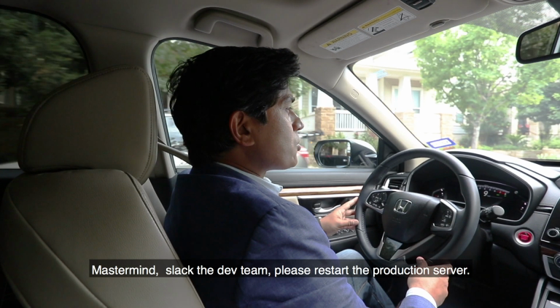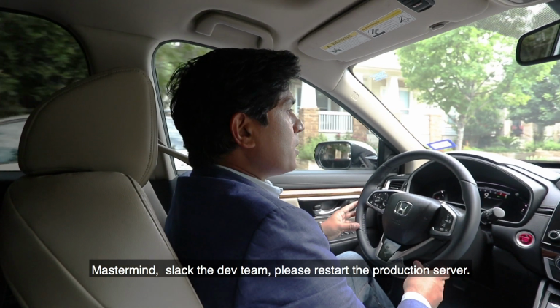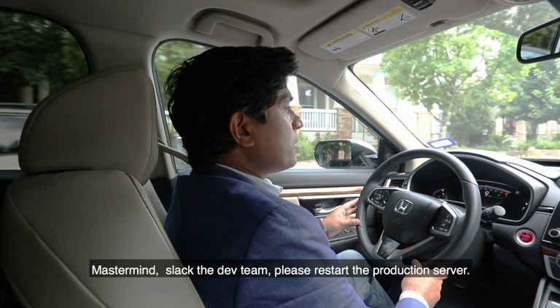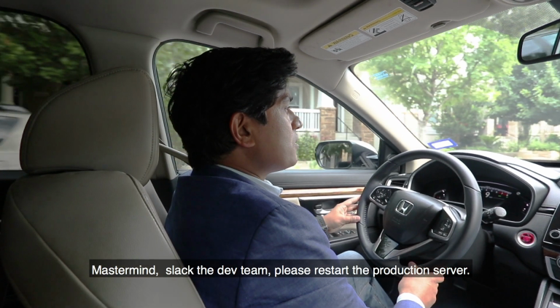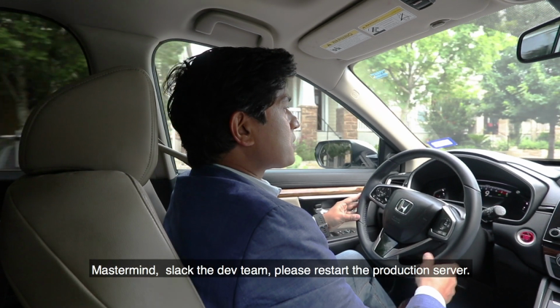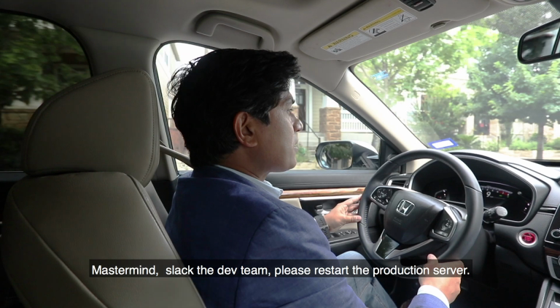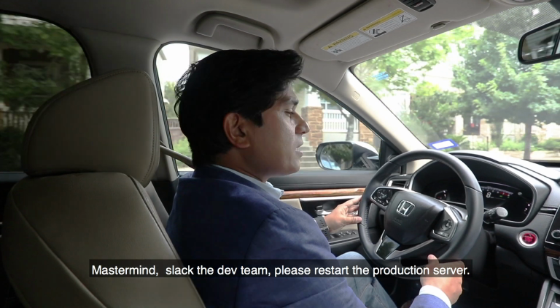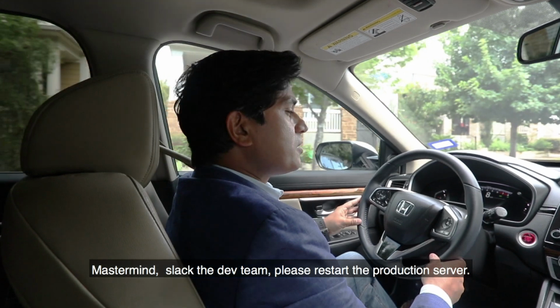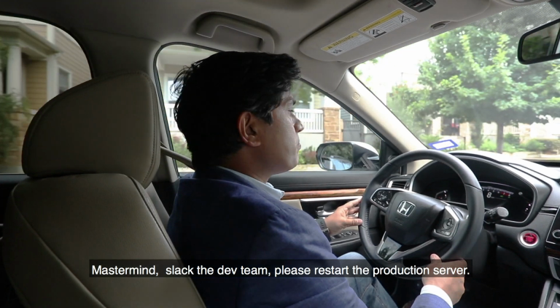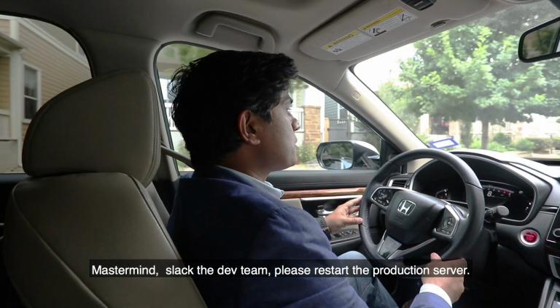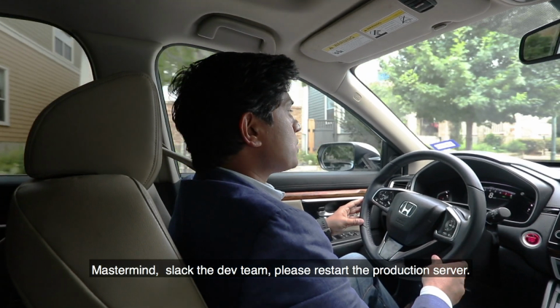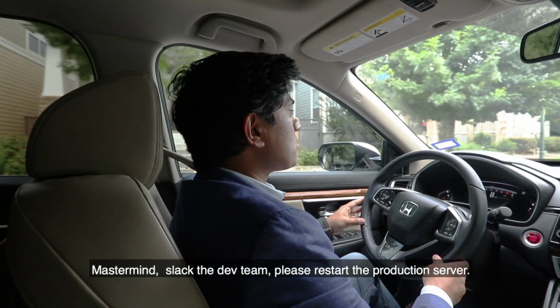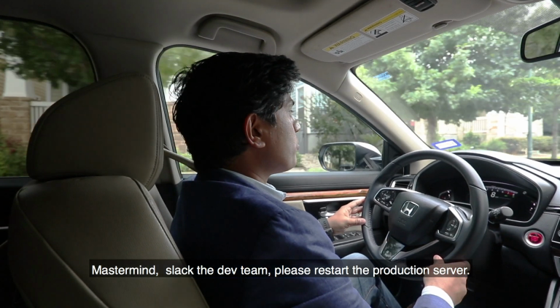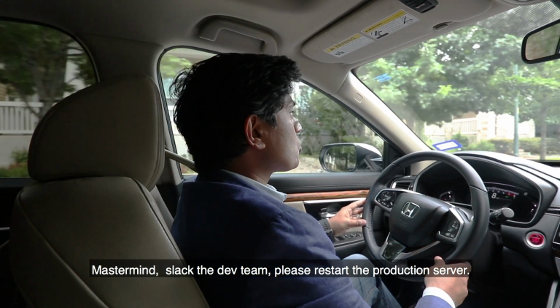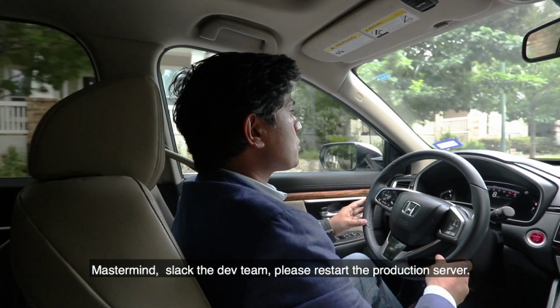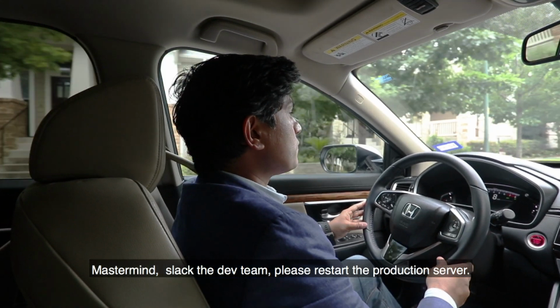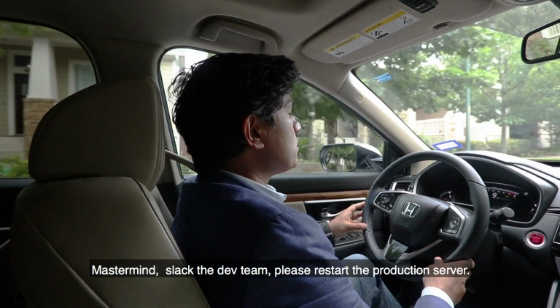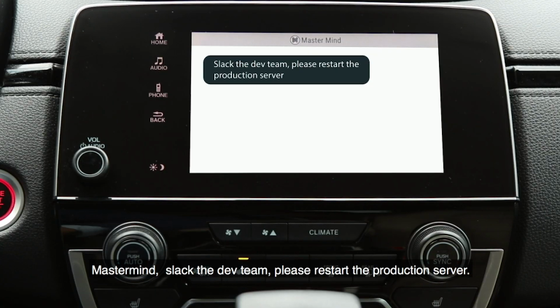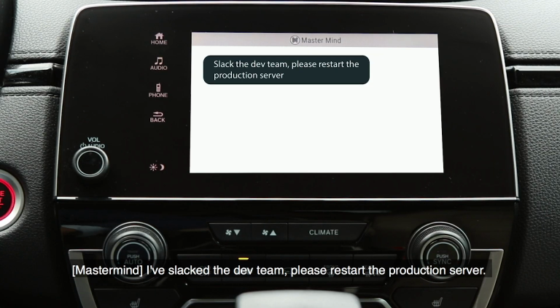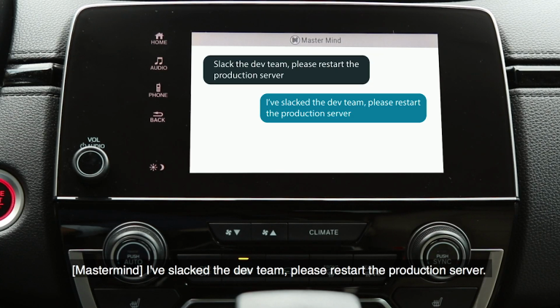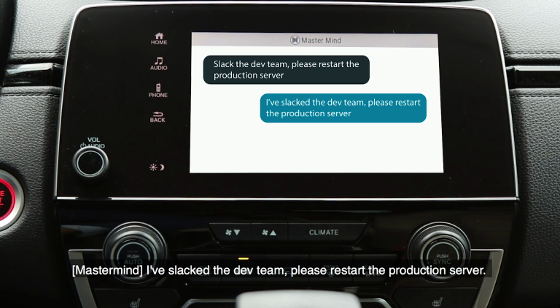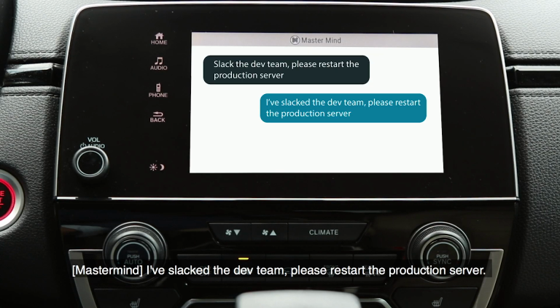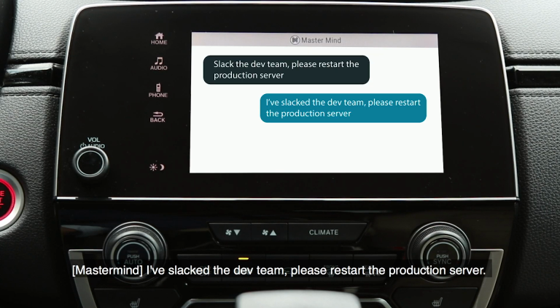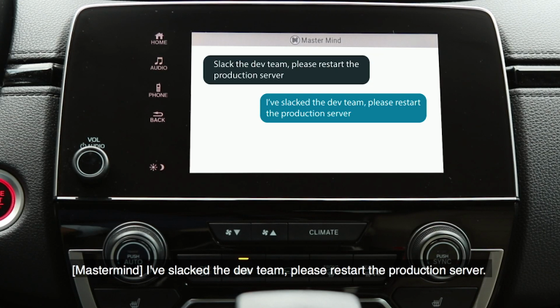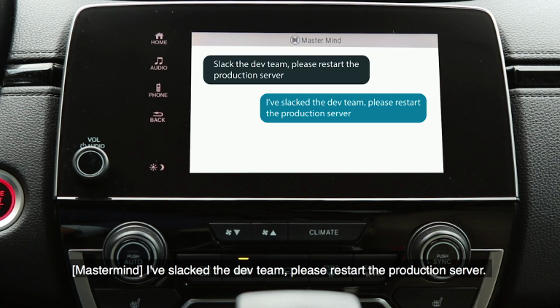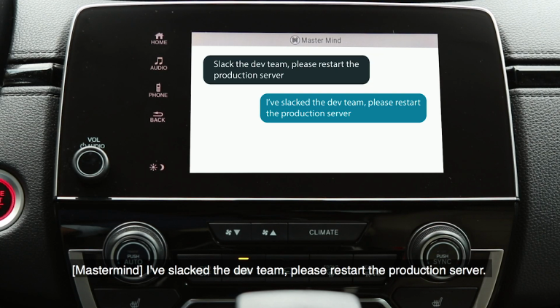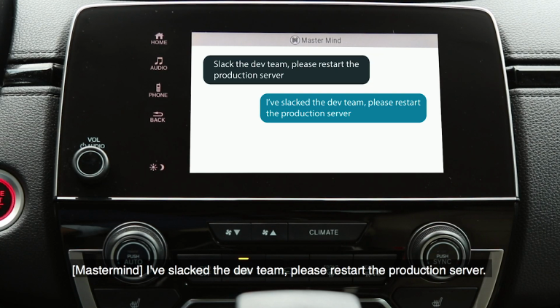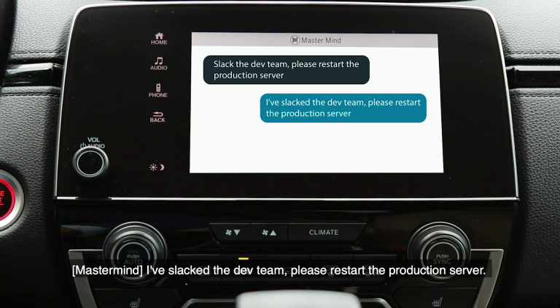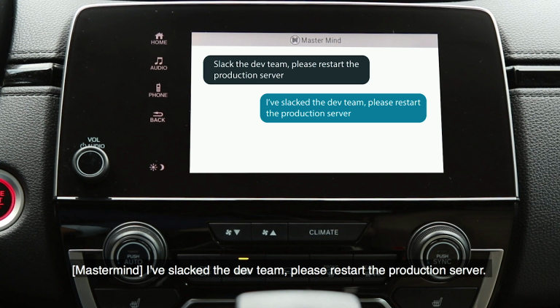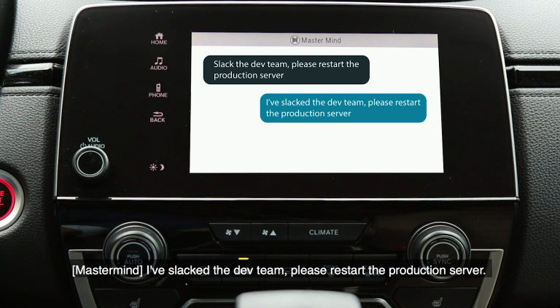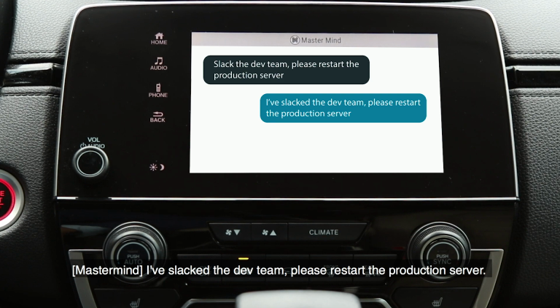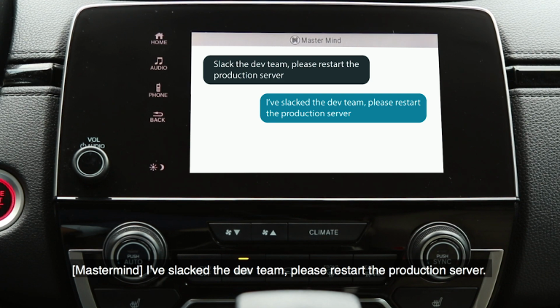Mastermind, select the dev team. Please restart the production server. I've selected the dev team. Please restart the production server.